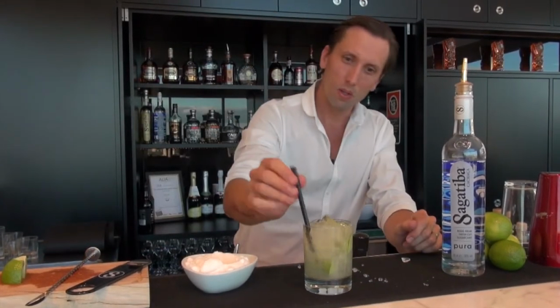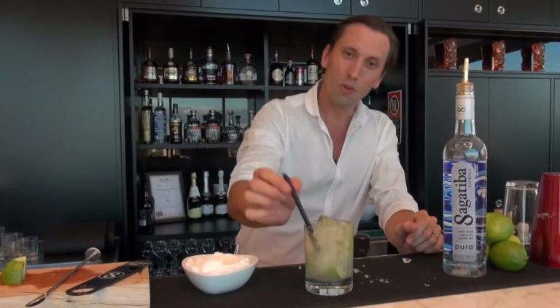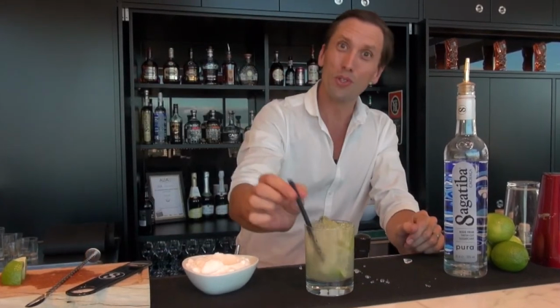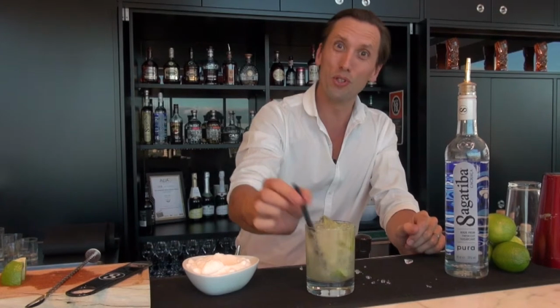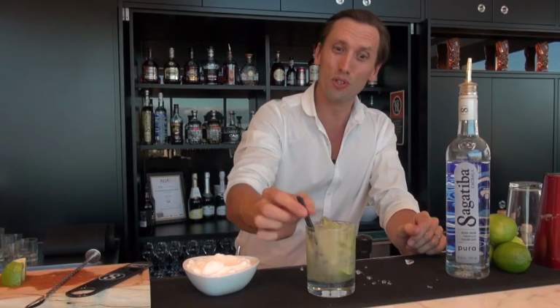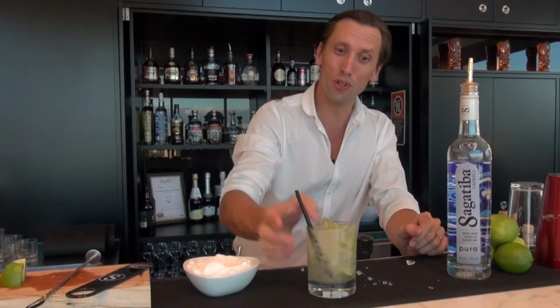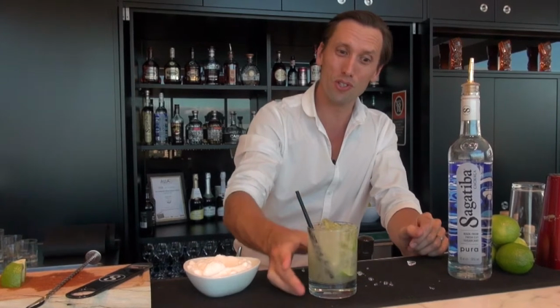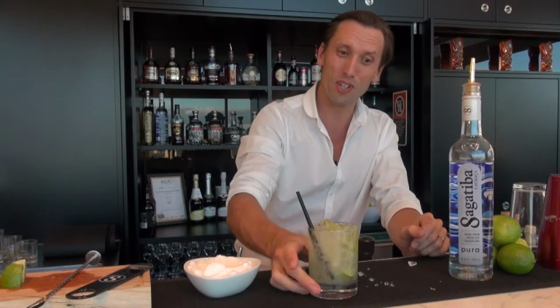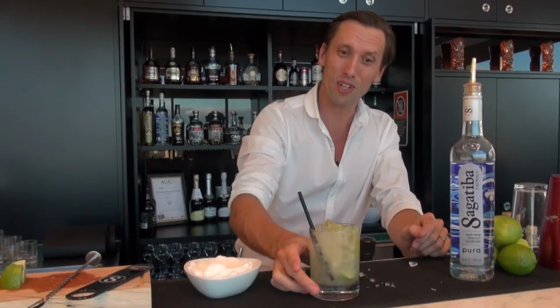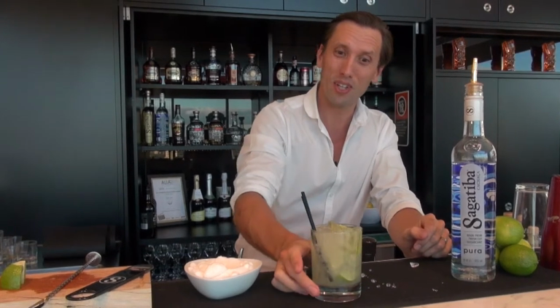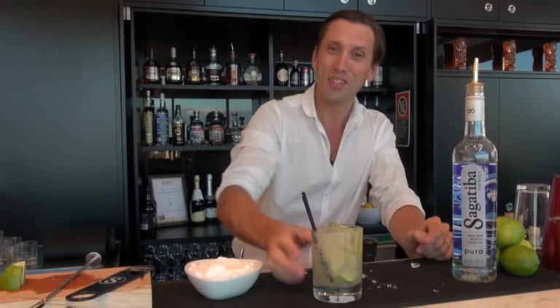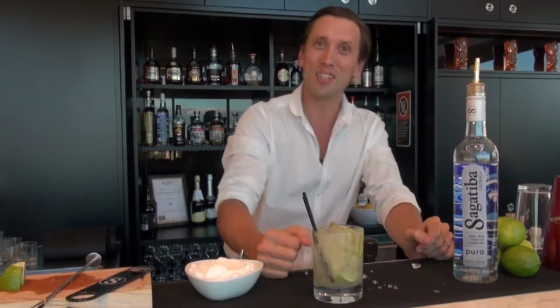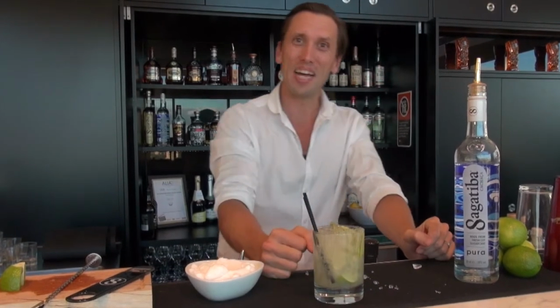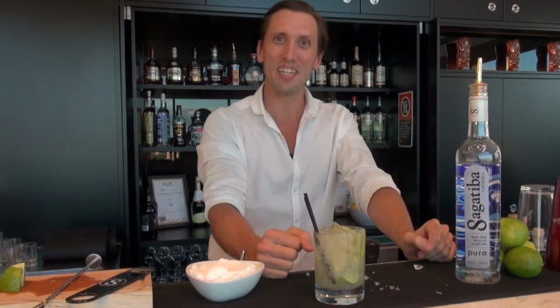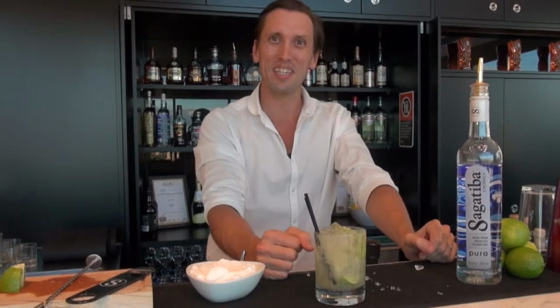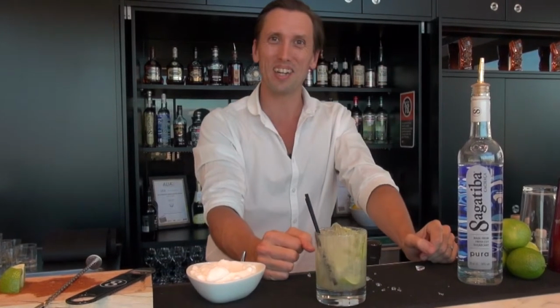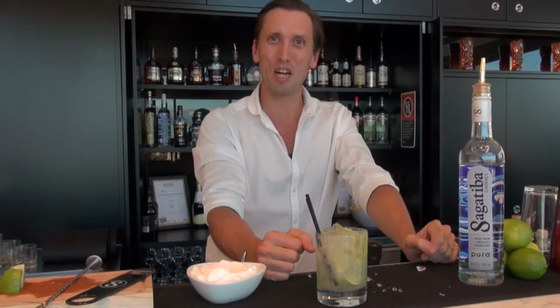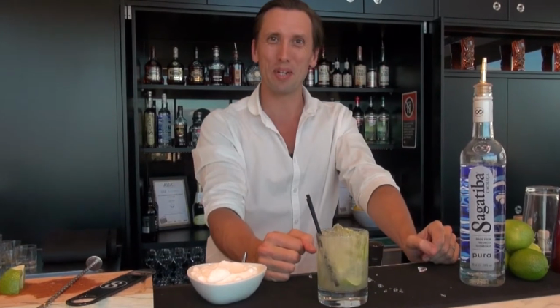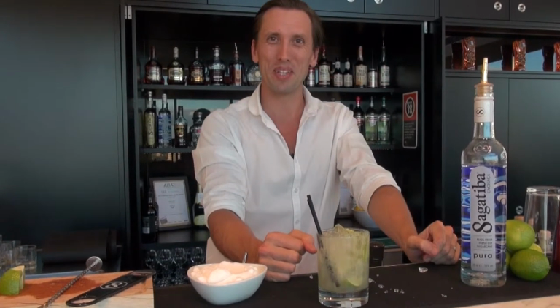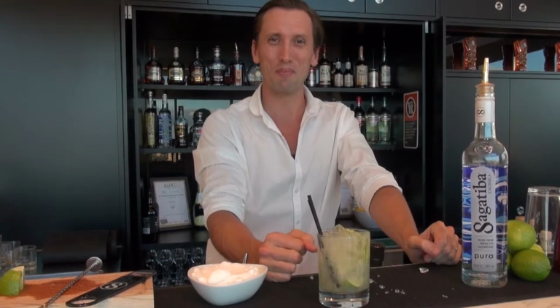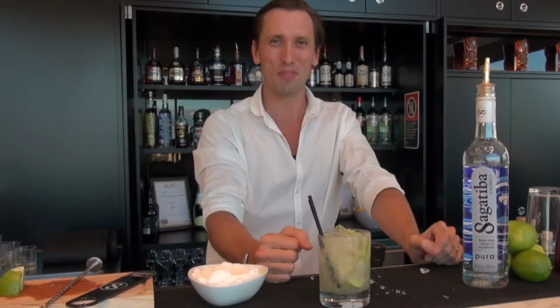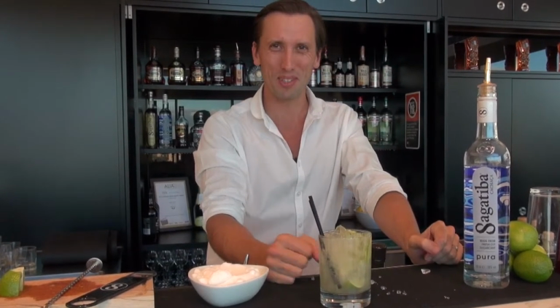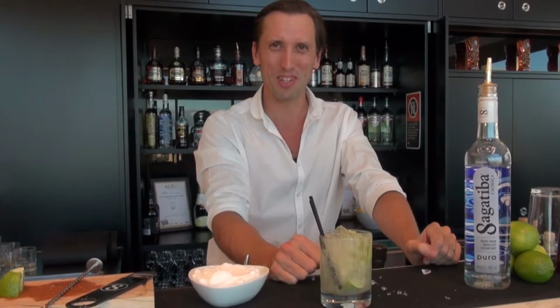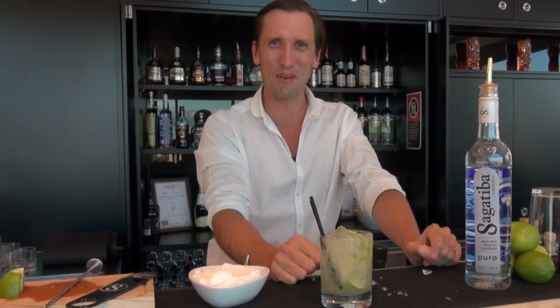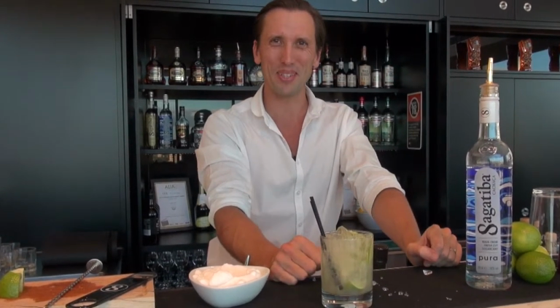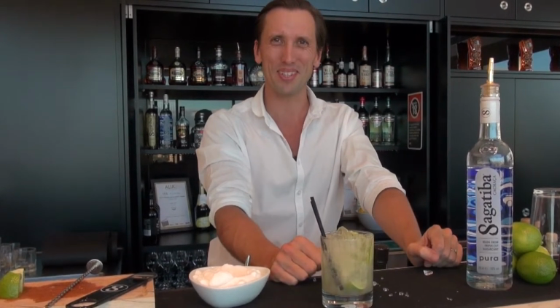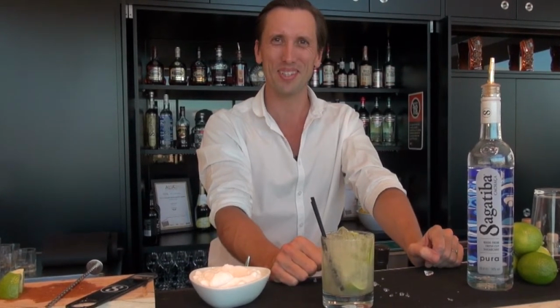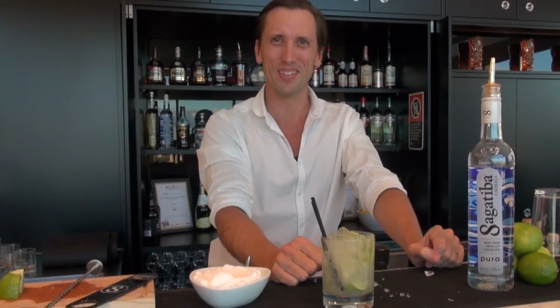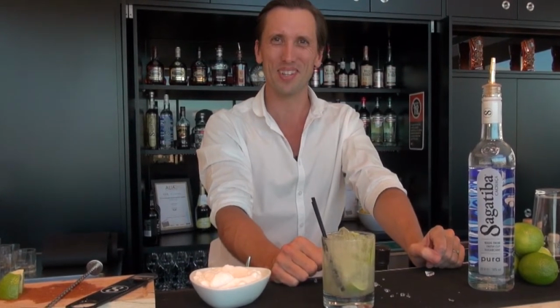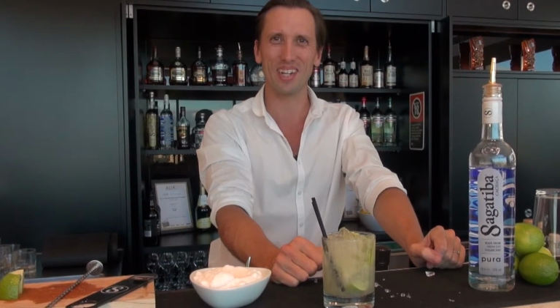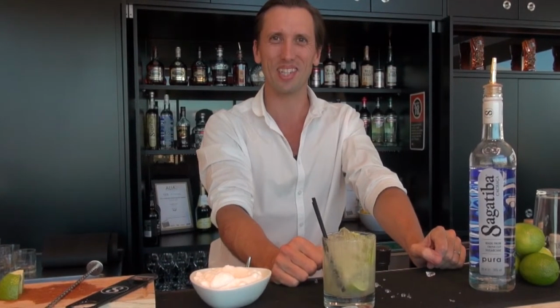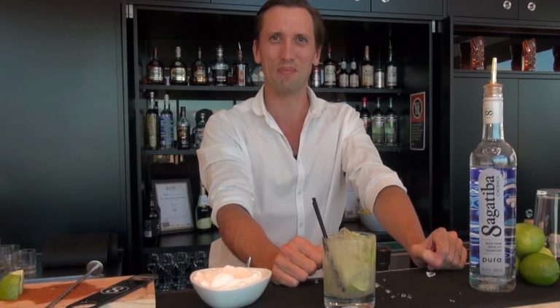With two straws, that is our Caipirinha. Thanks so much — see you next time.